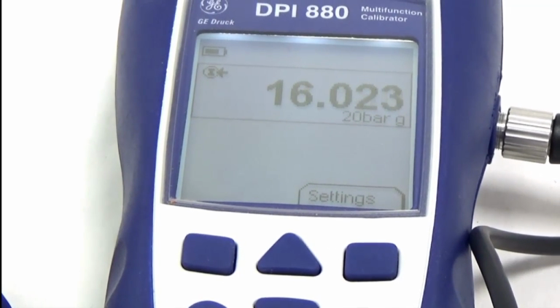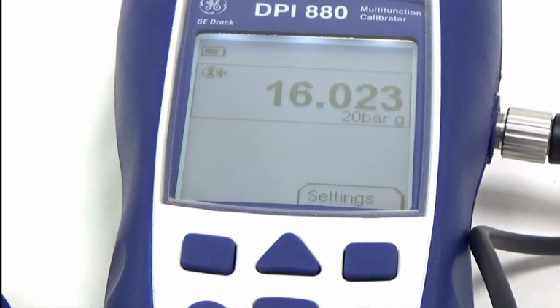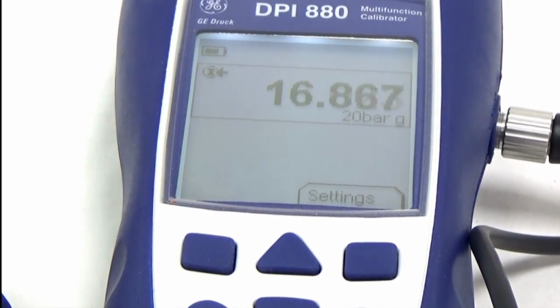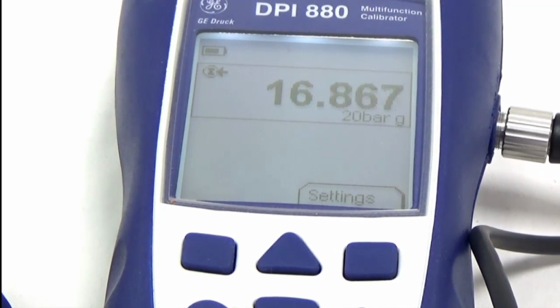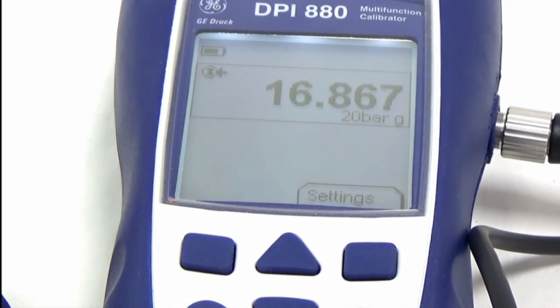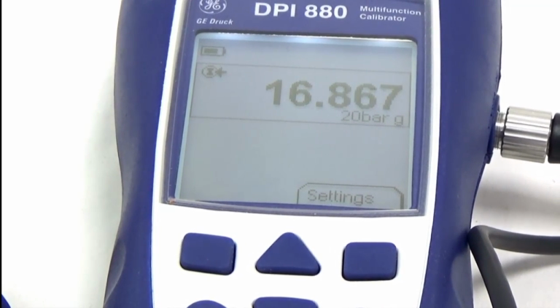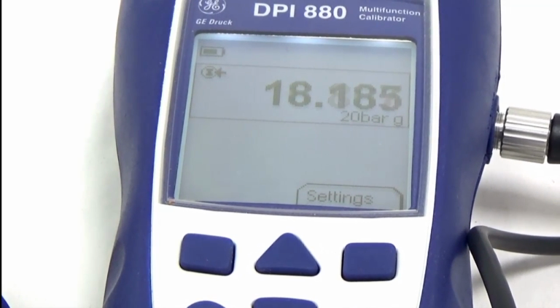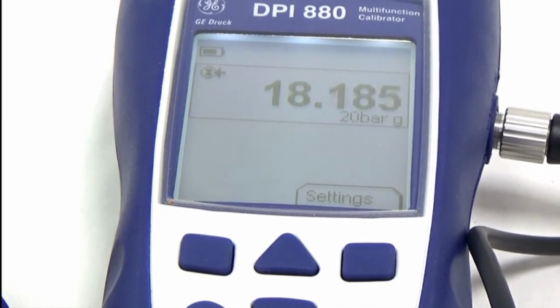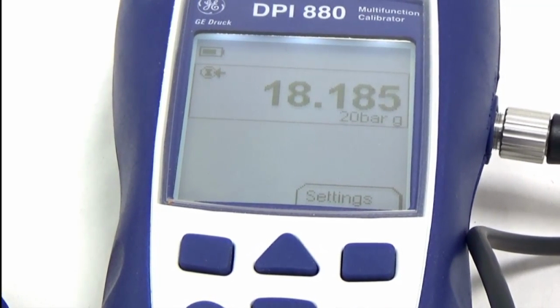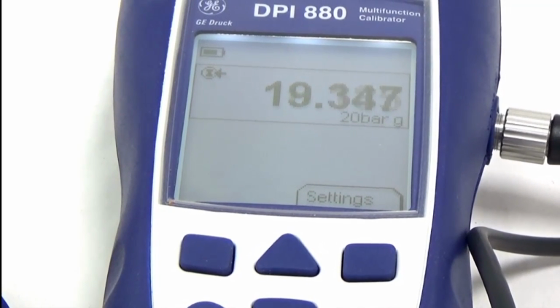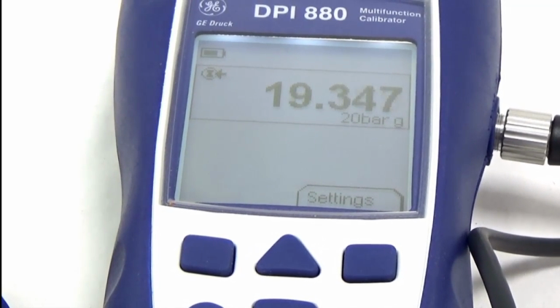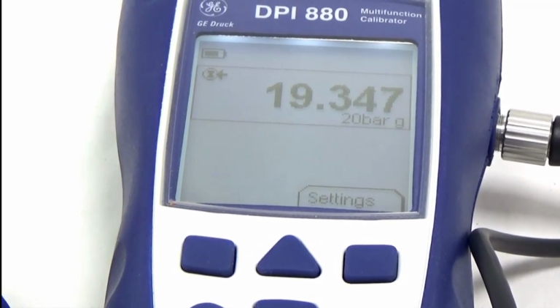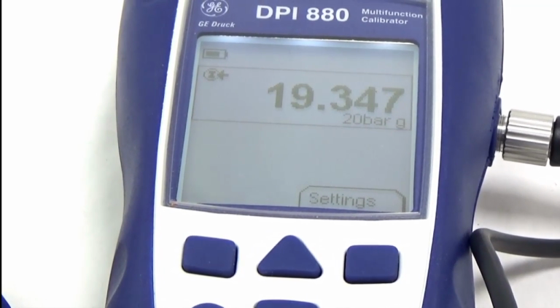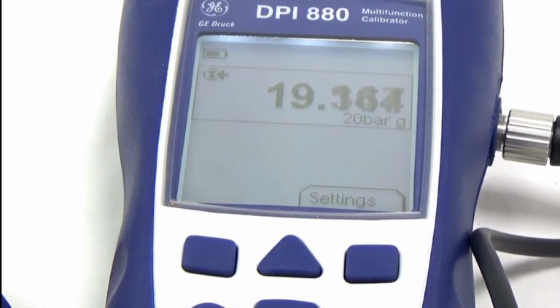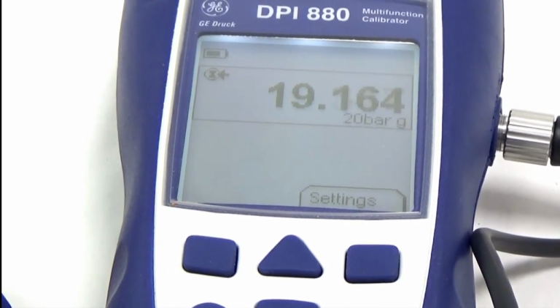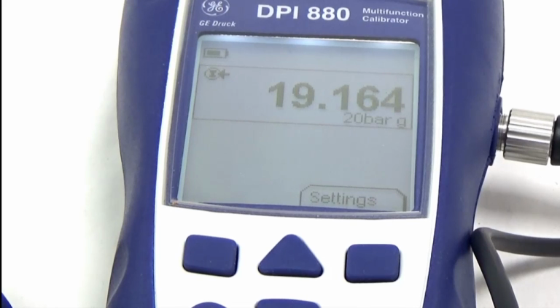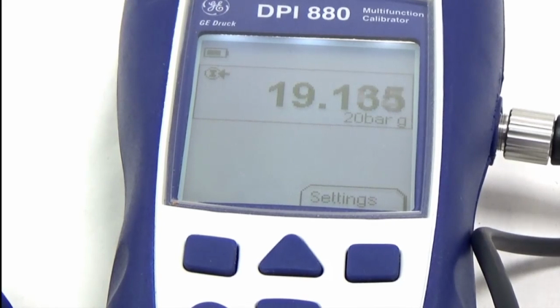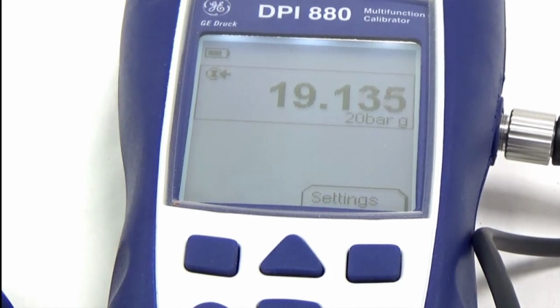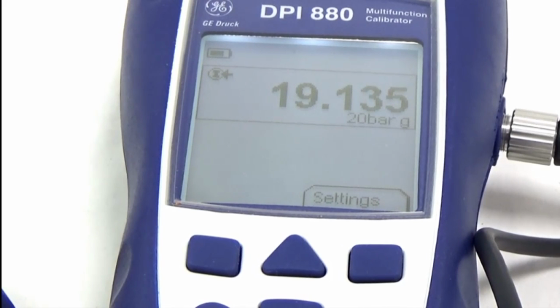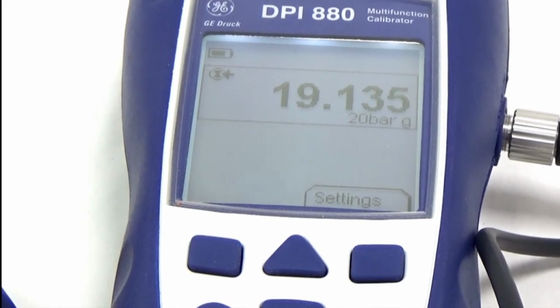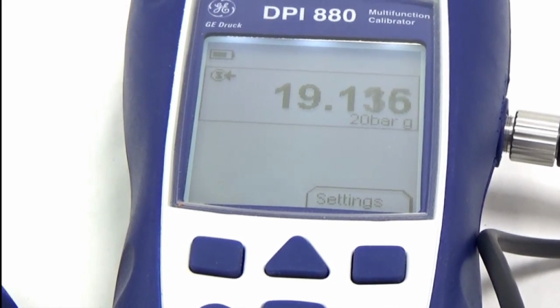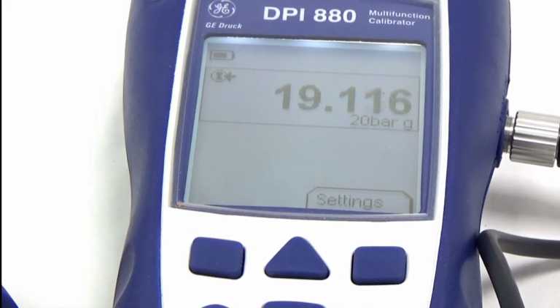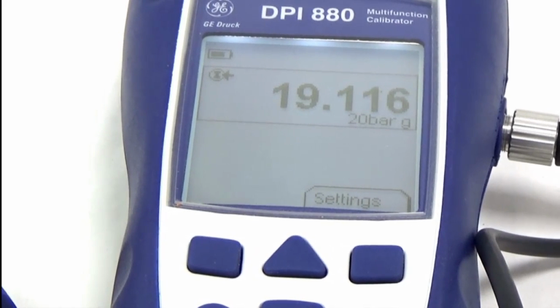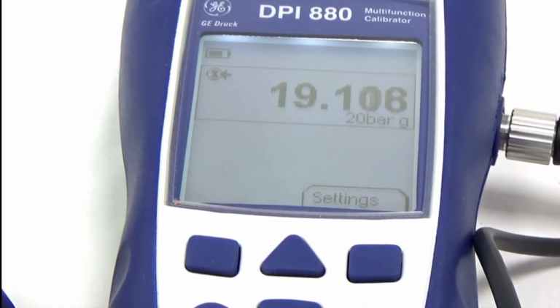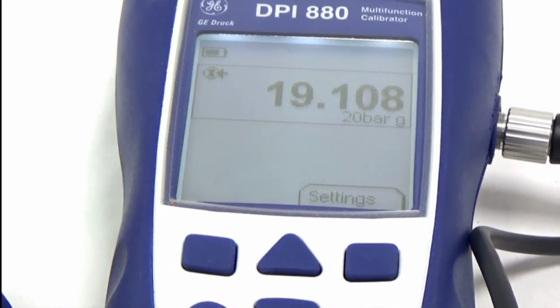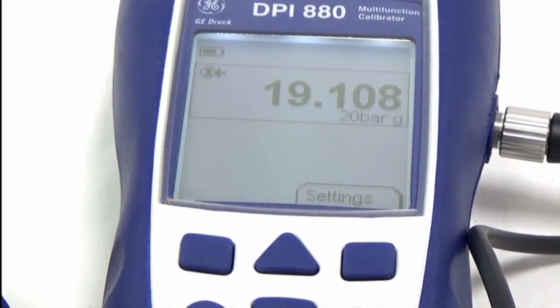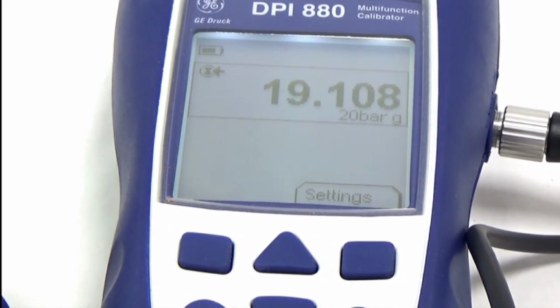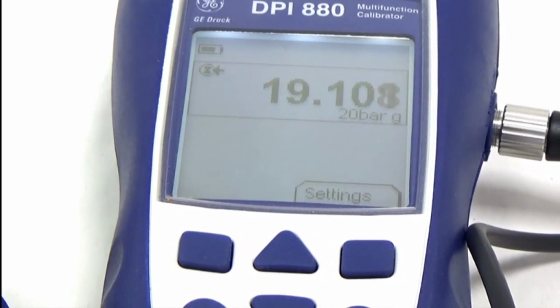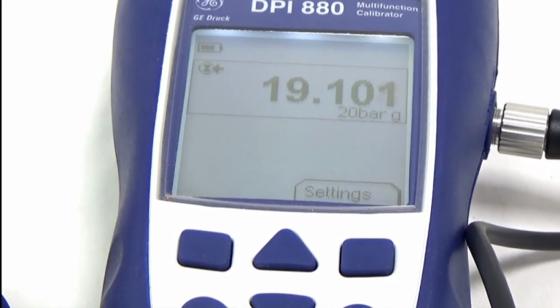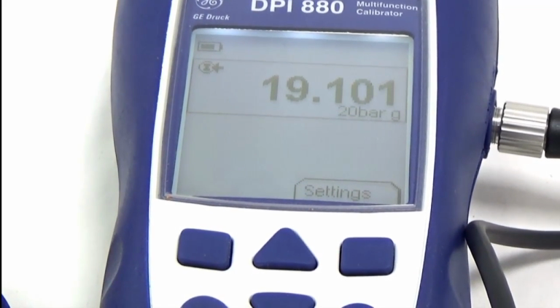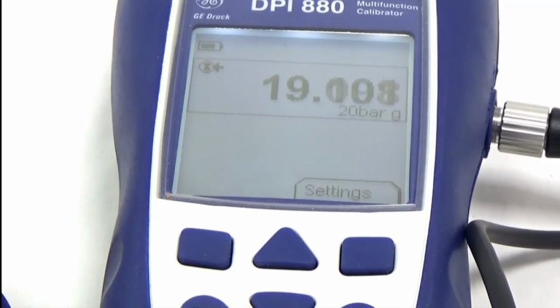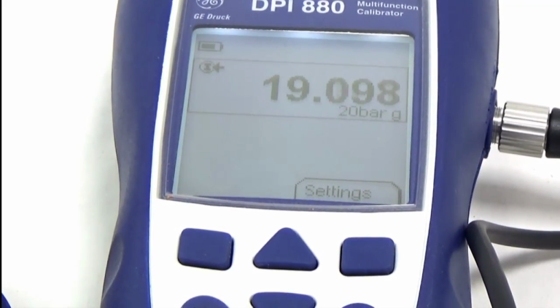That was the DPI 800 series with the universal pressure modules. Thank you for watching.